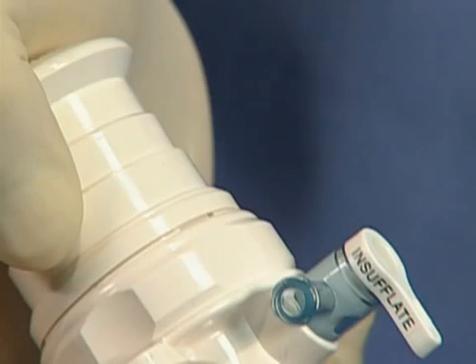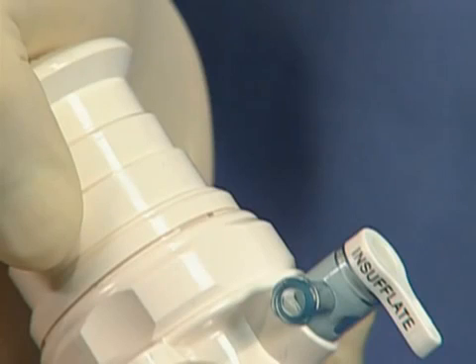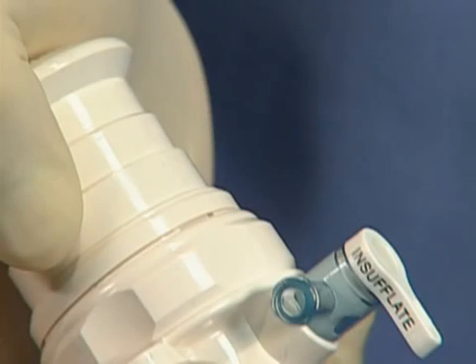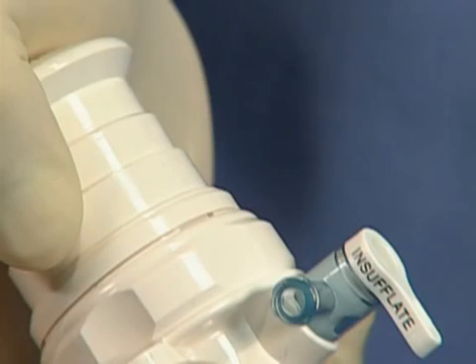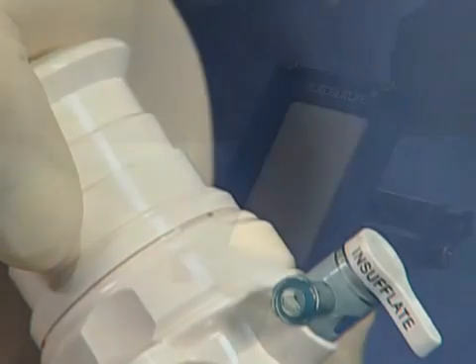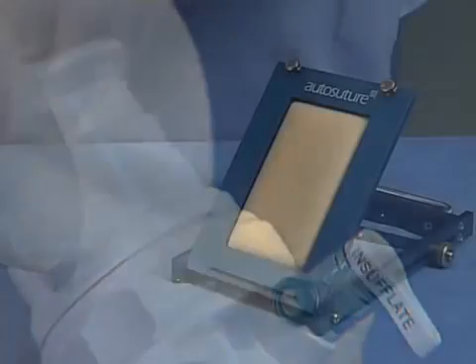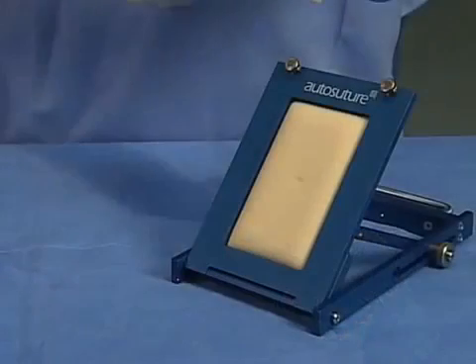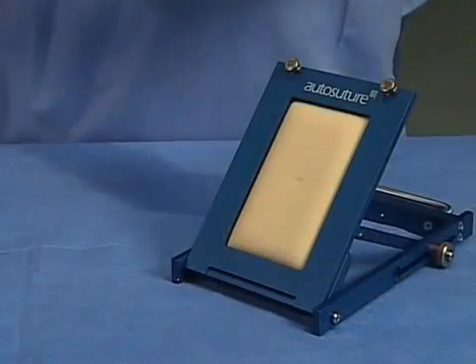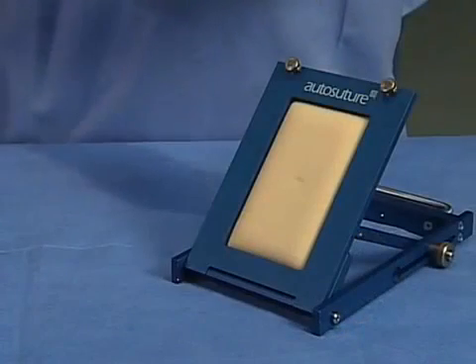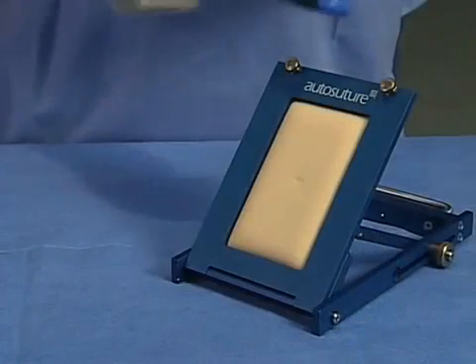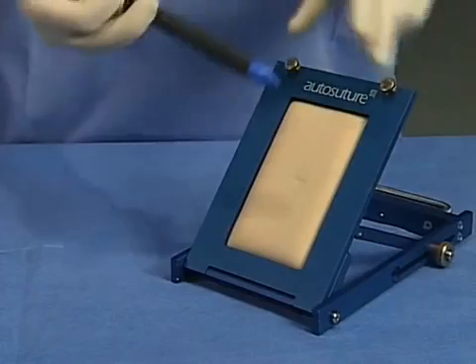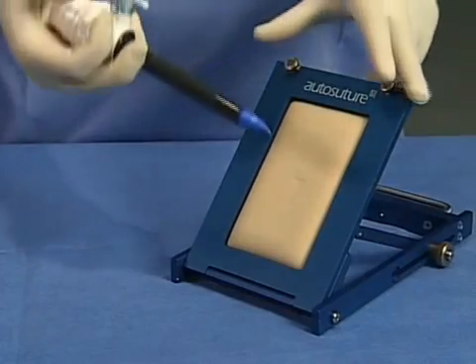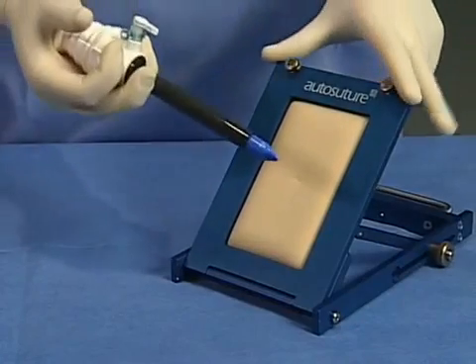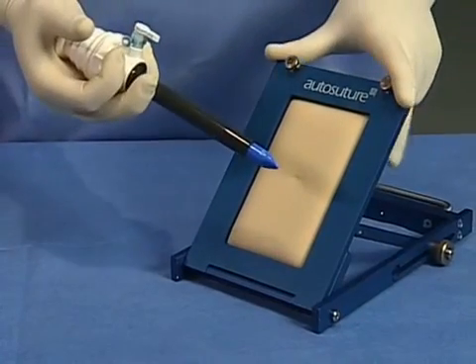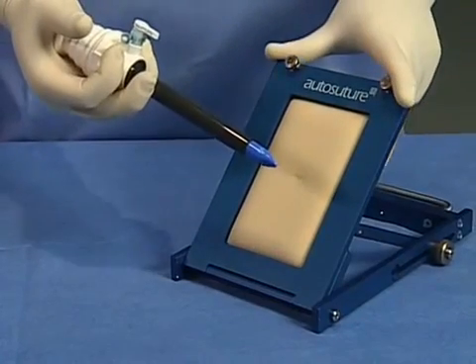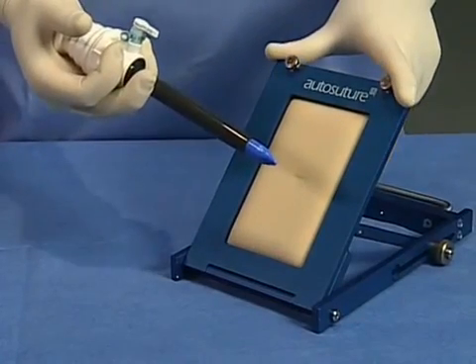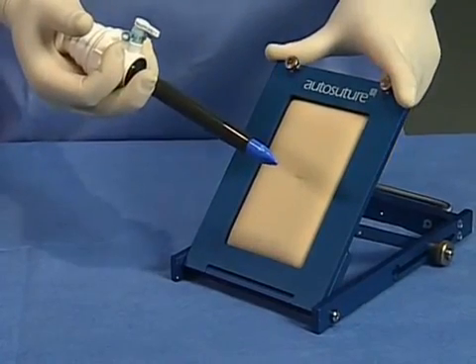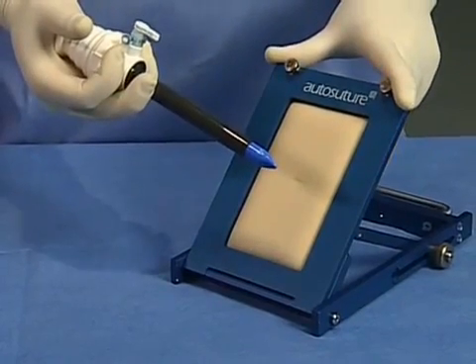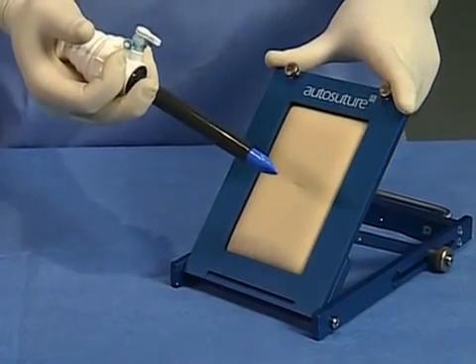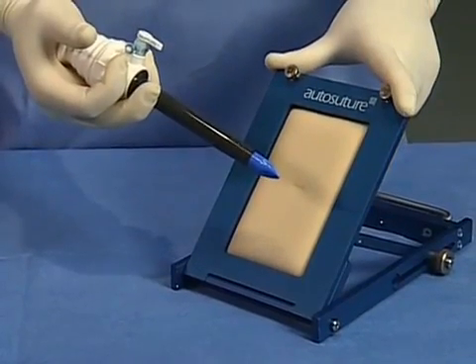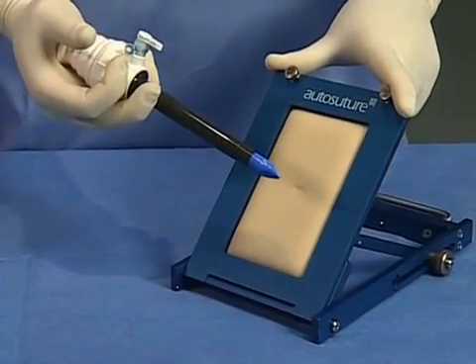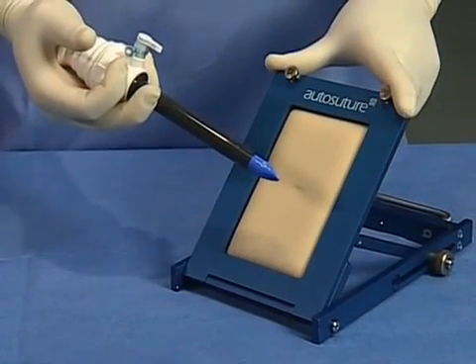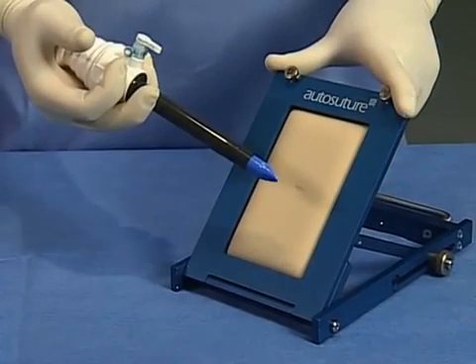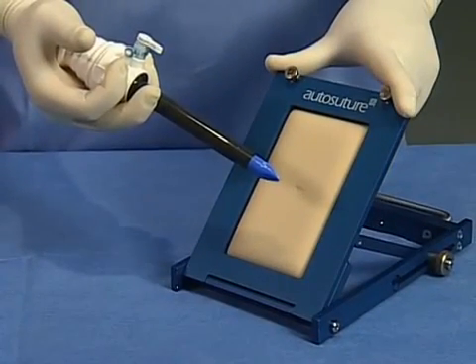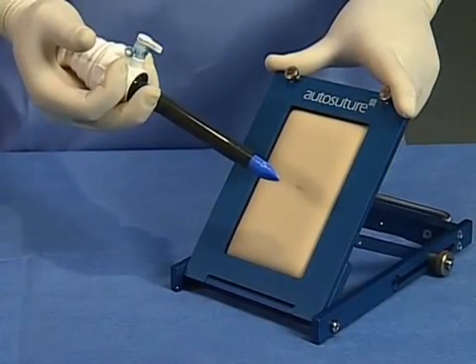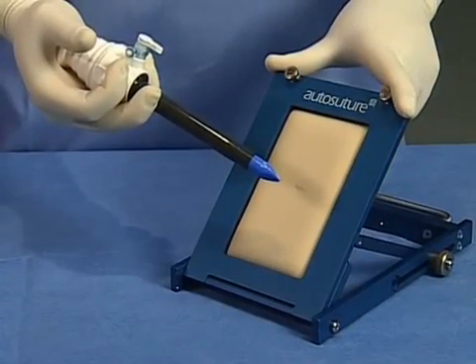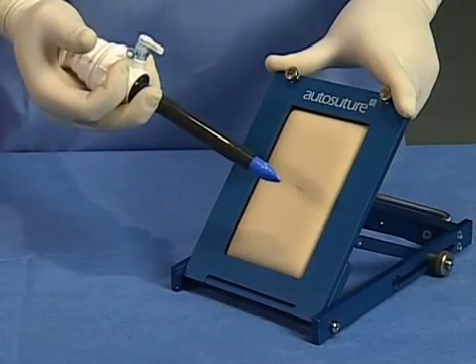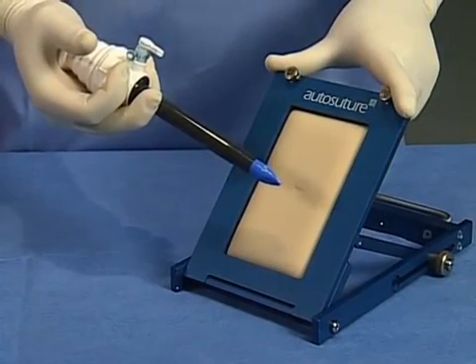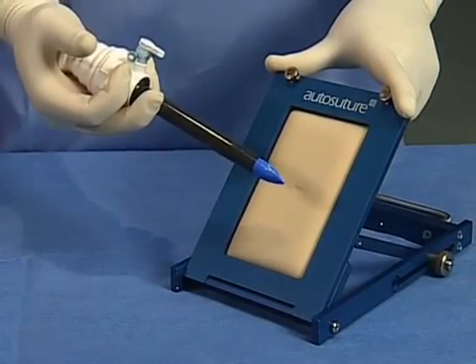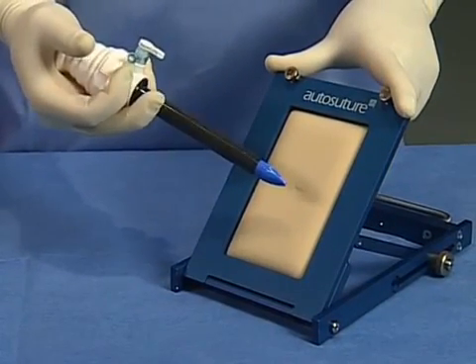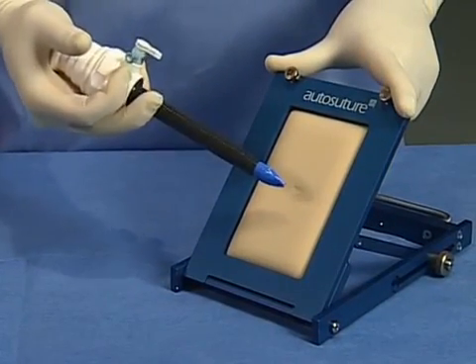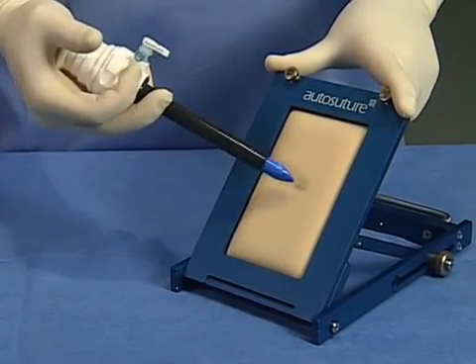To minimize defect size and reduce insertion force, do not rotate the obturator during insertion.